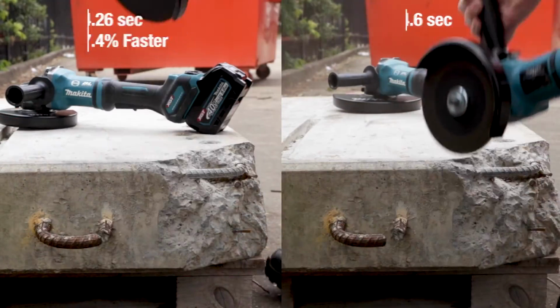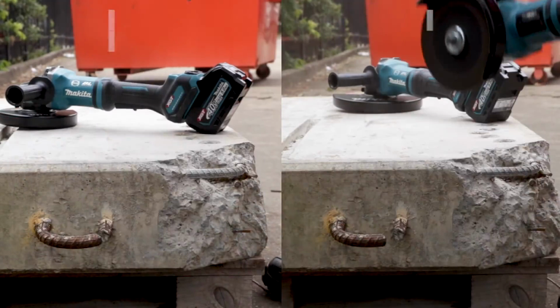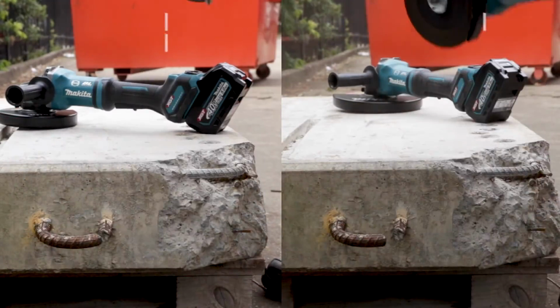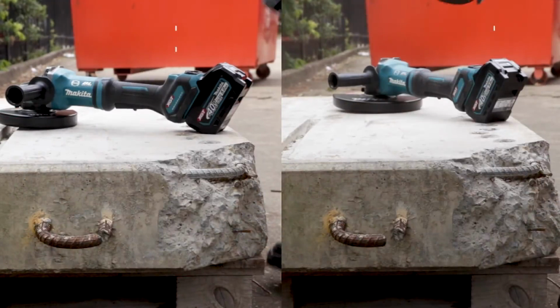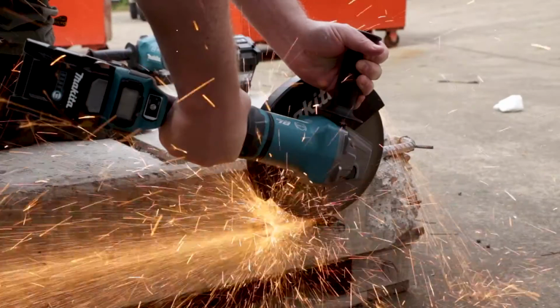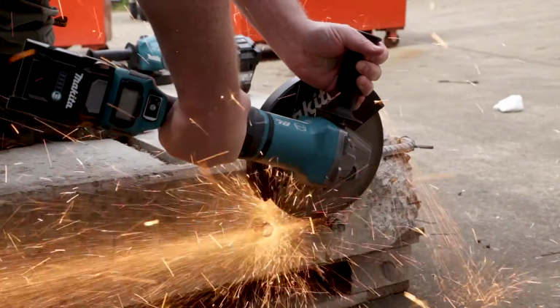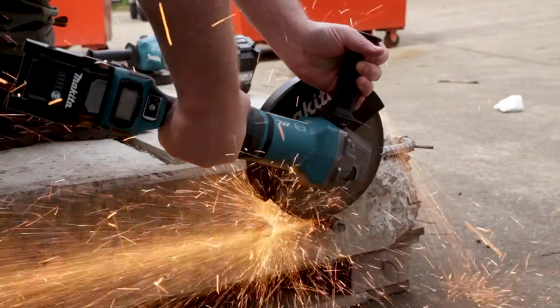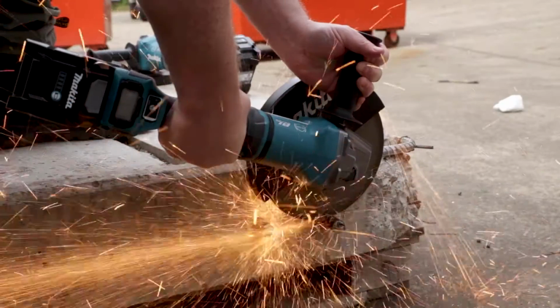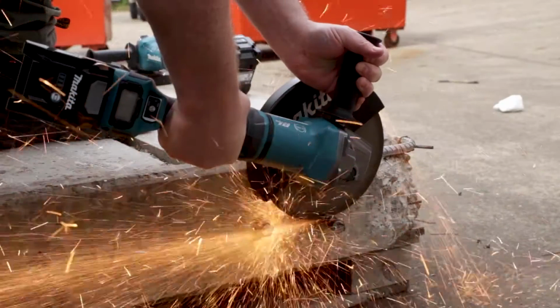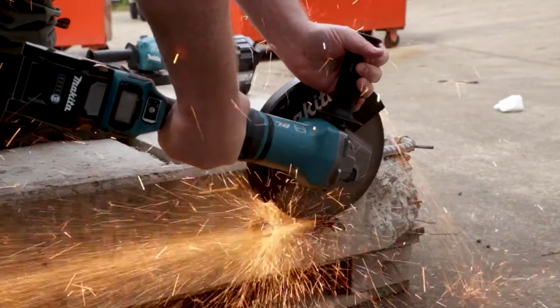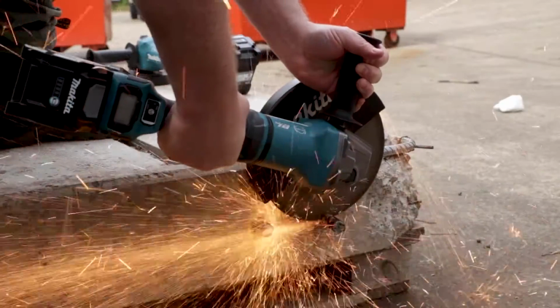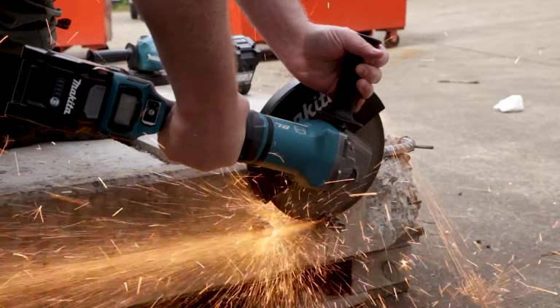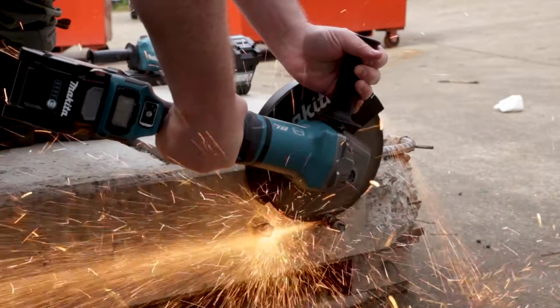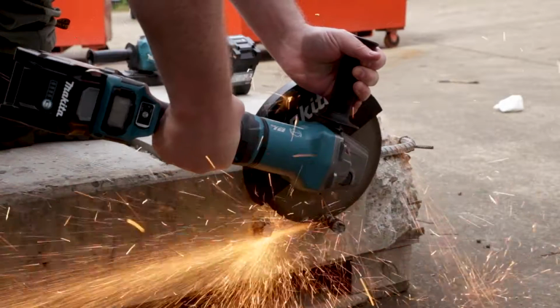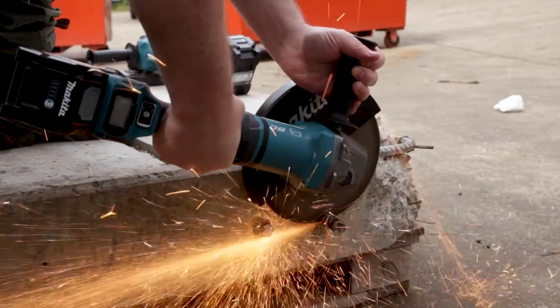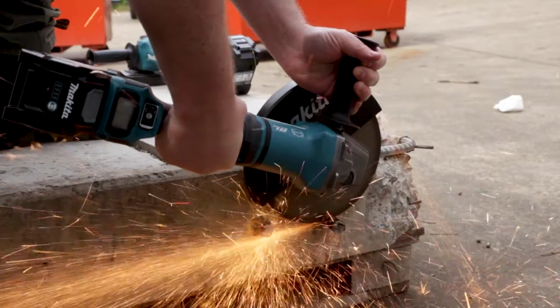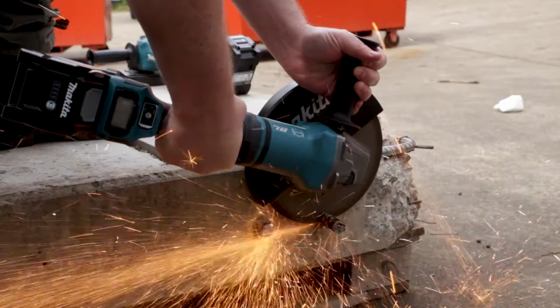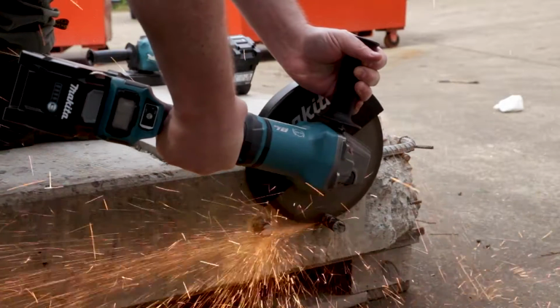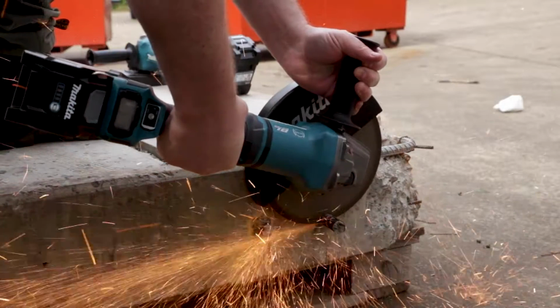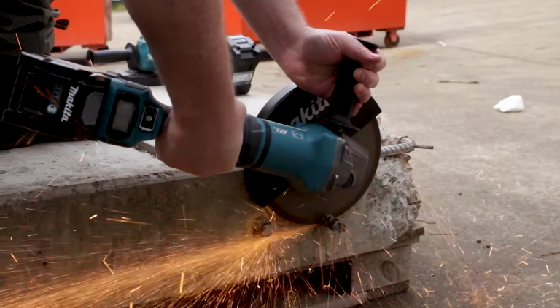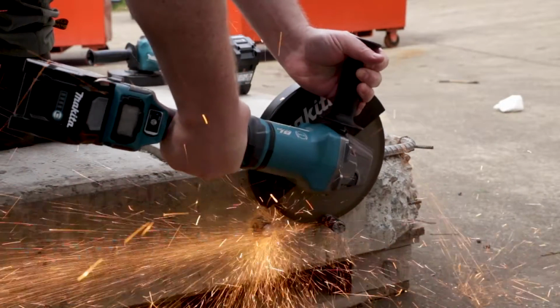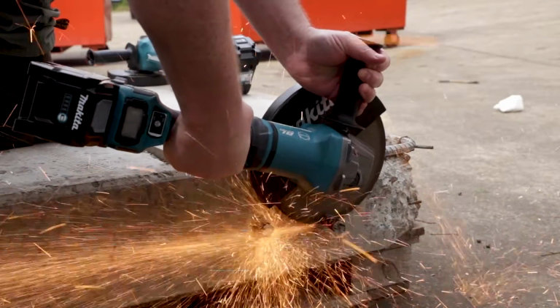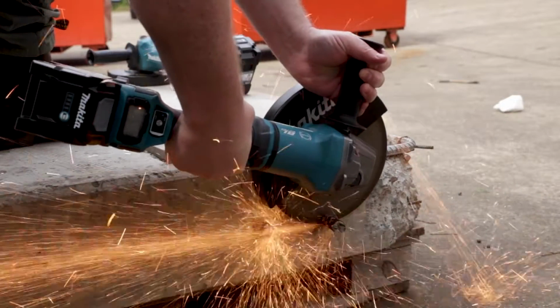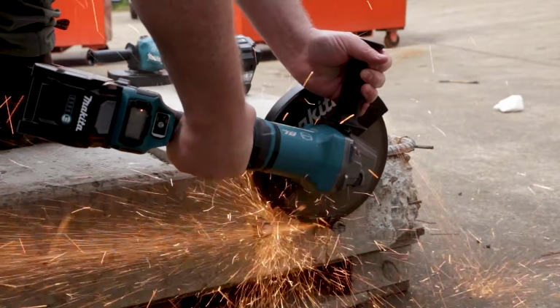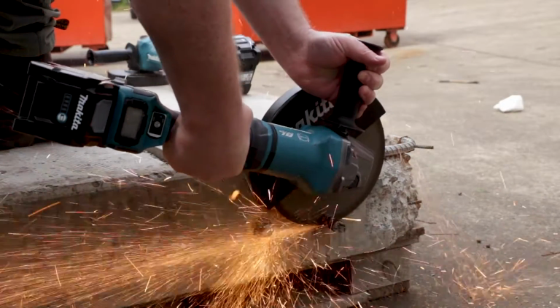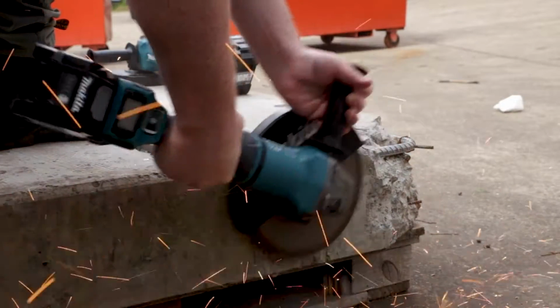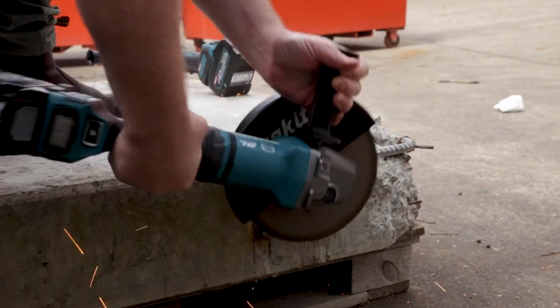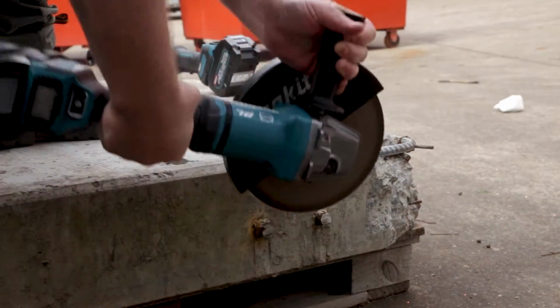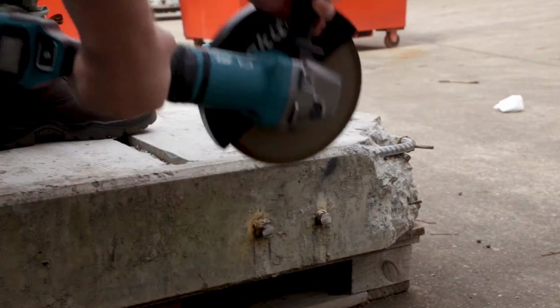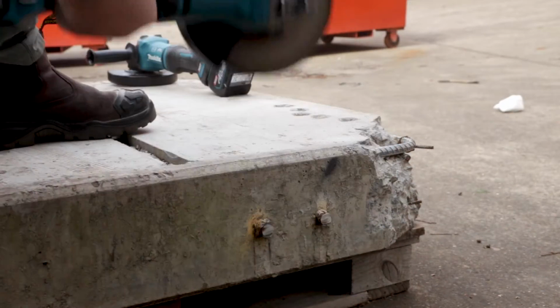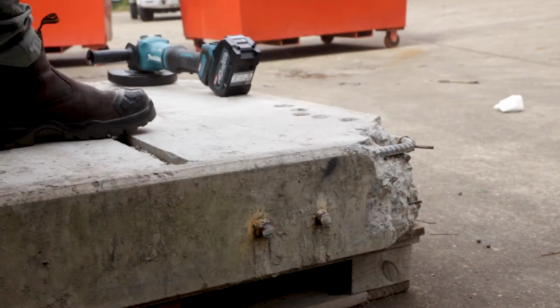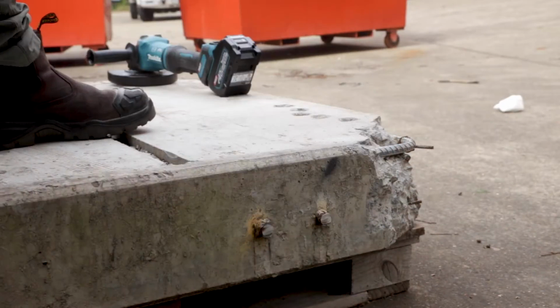Despite being slower, the large circumference makes it faster for cutting rebar — like this 22mm rebar here — cutting it in 0.34 of a second faster, which is about 7.4%. There's no question about their power for big grinders.